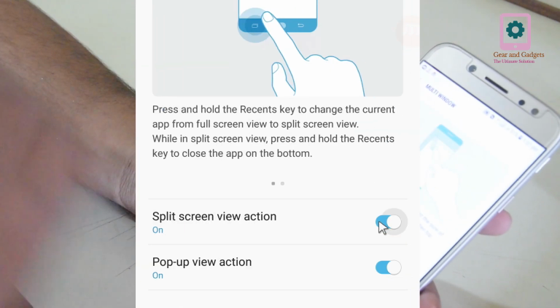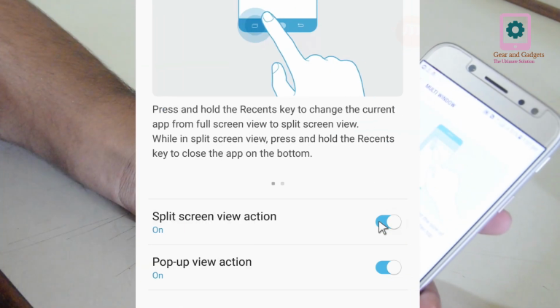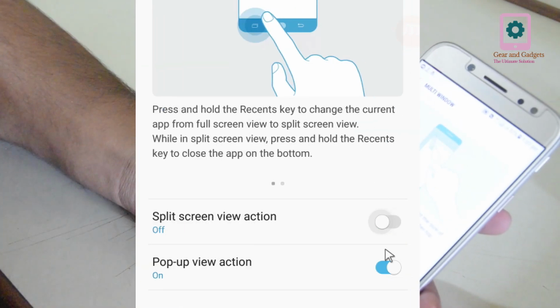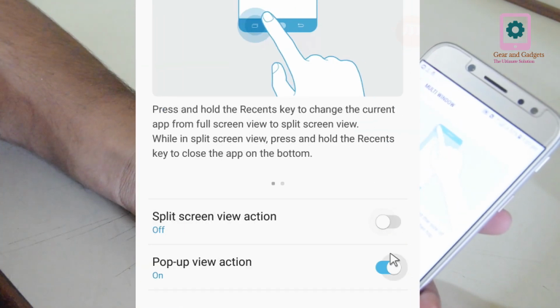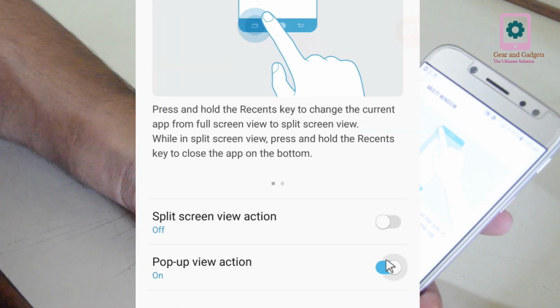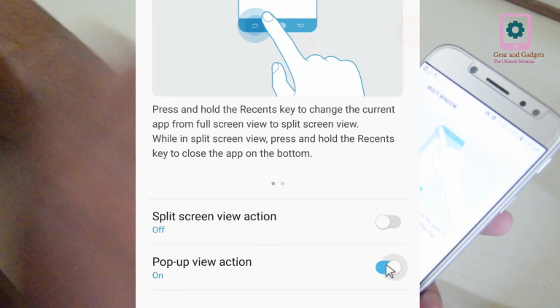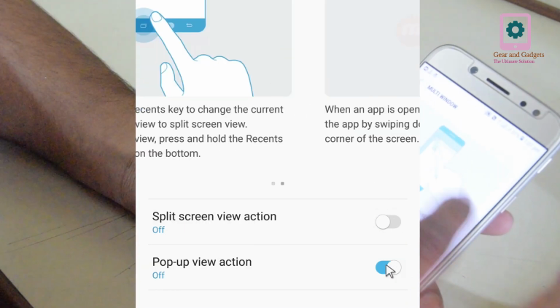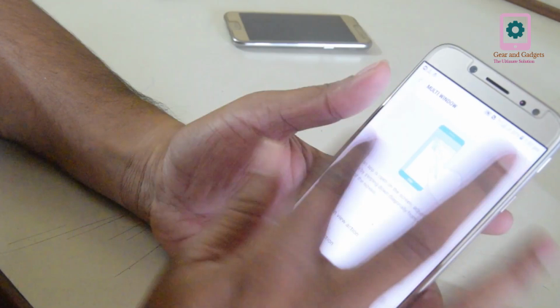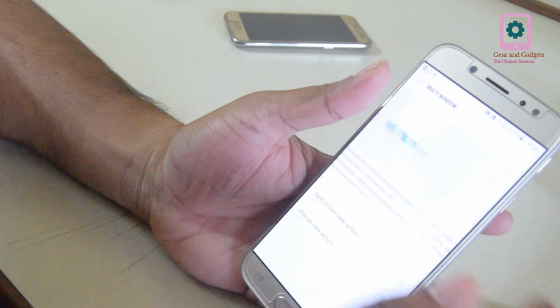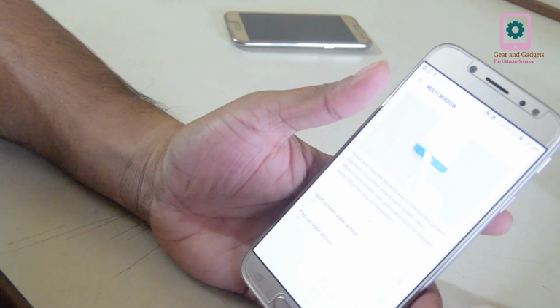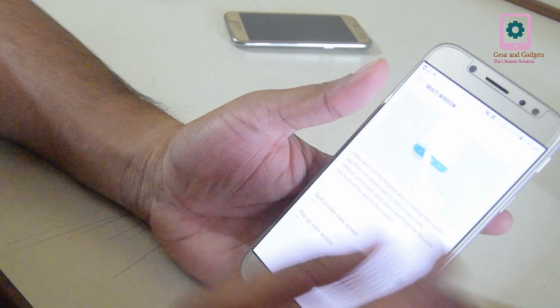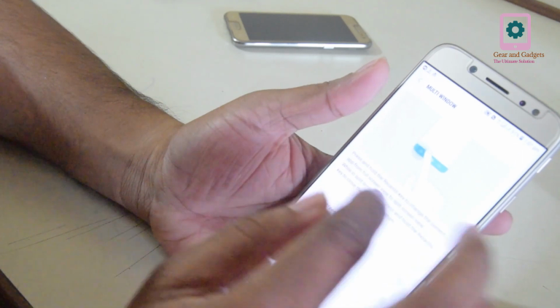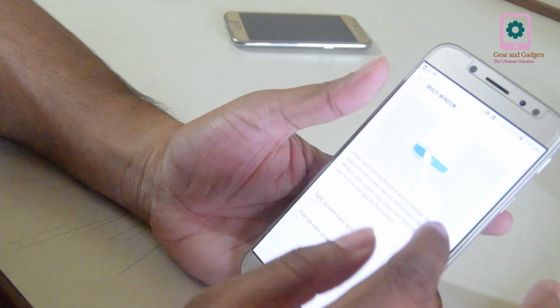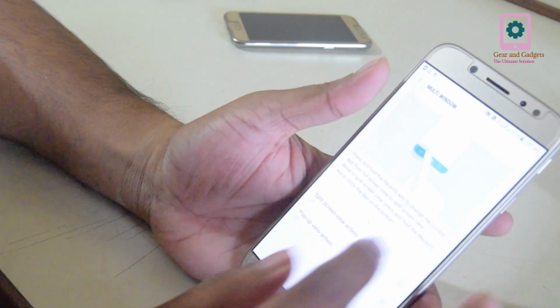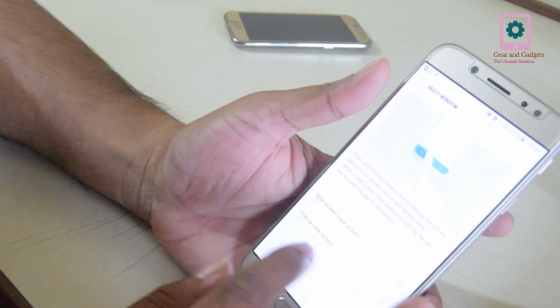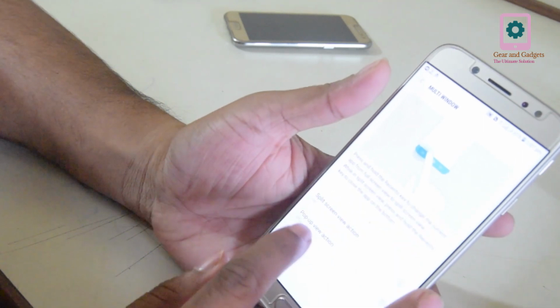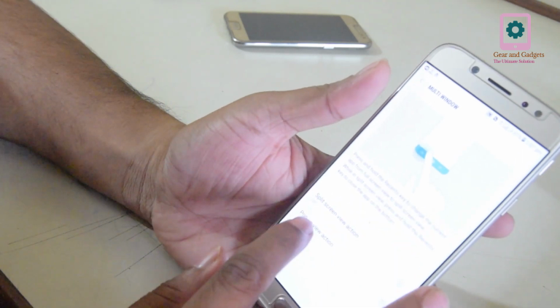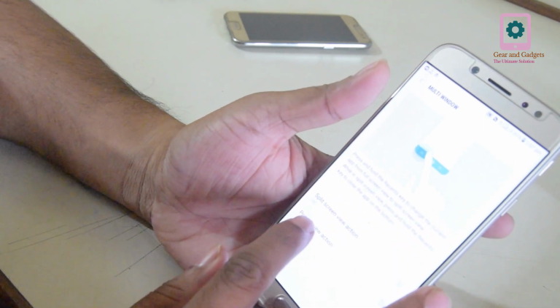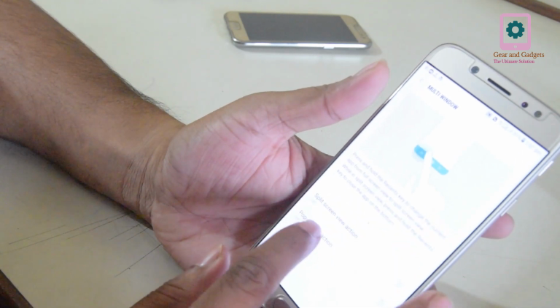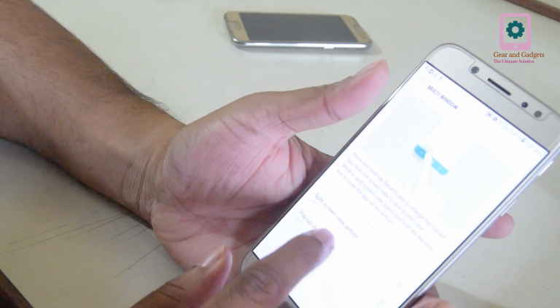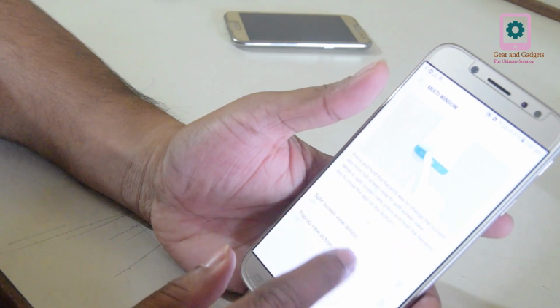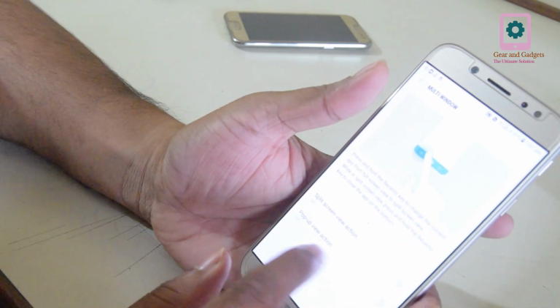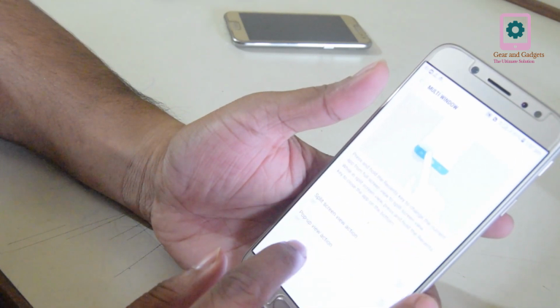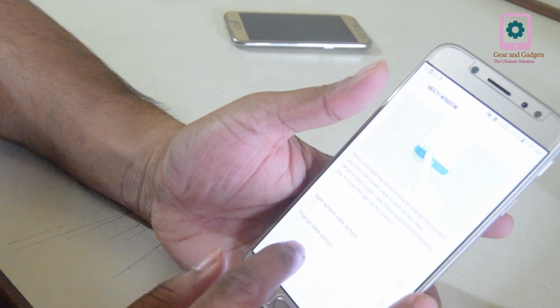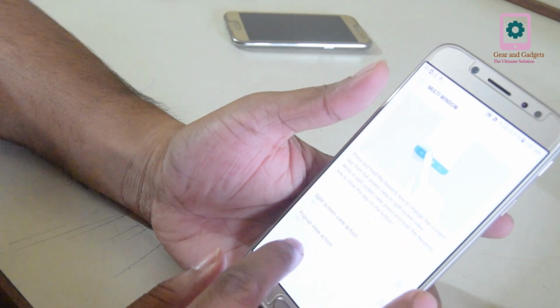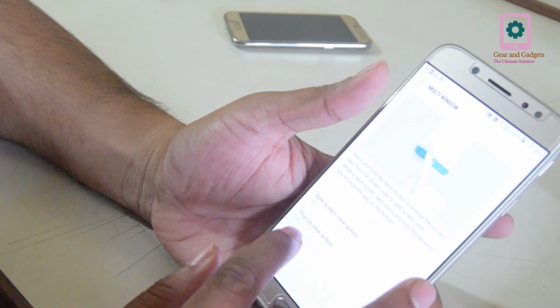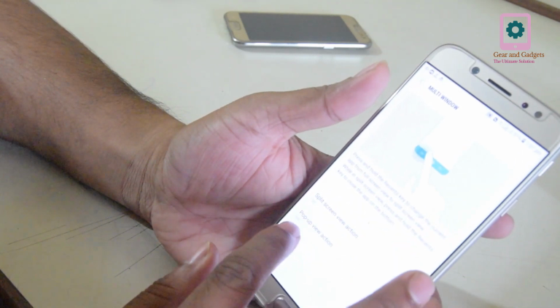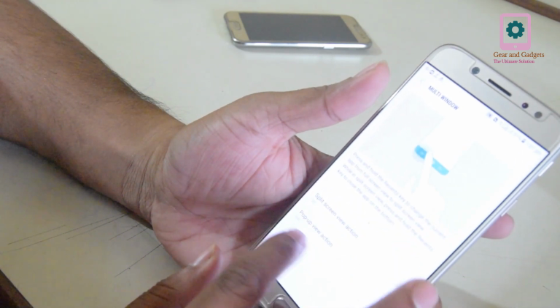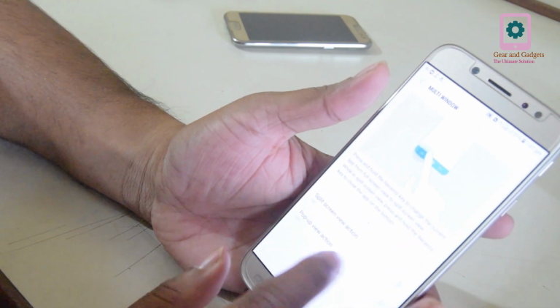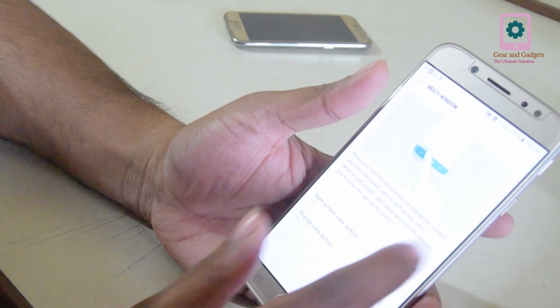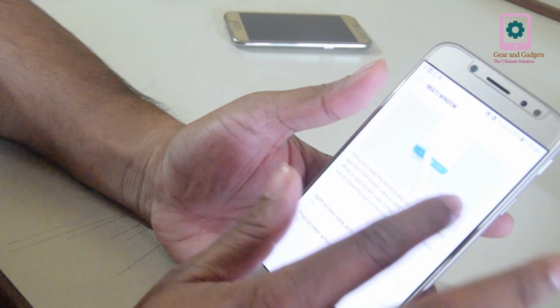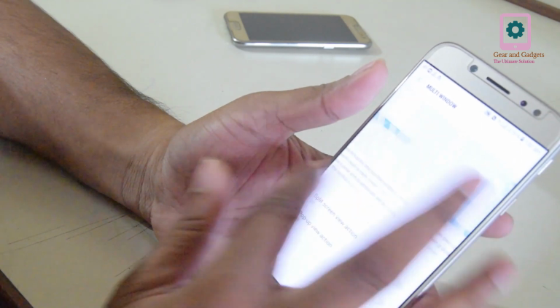If you click here, there are two options: split screen view action and pop view action.